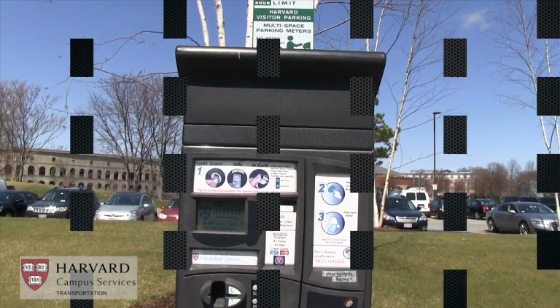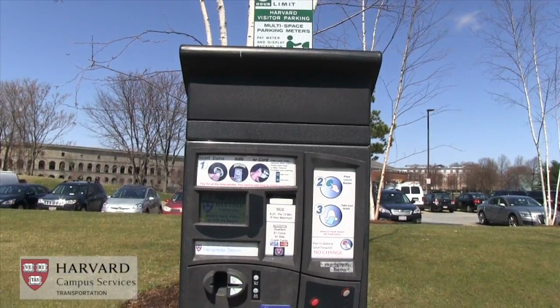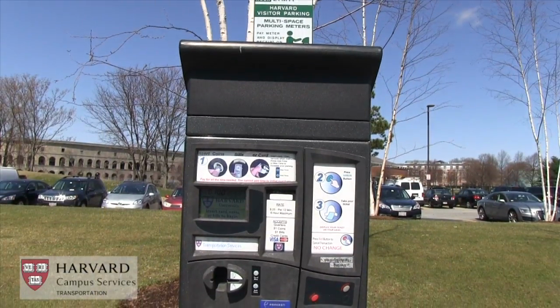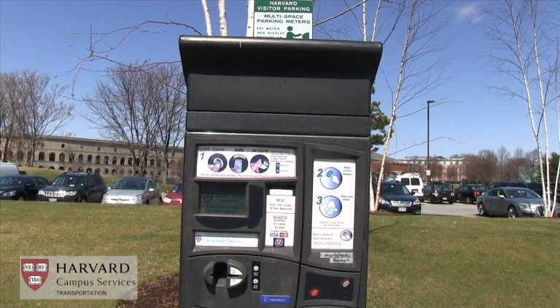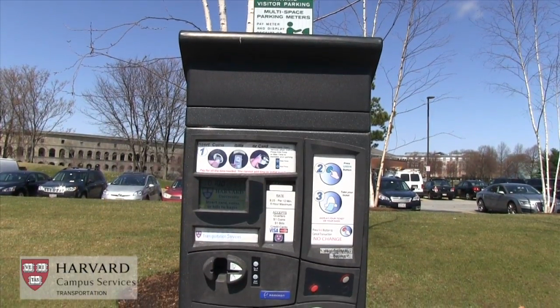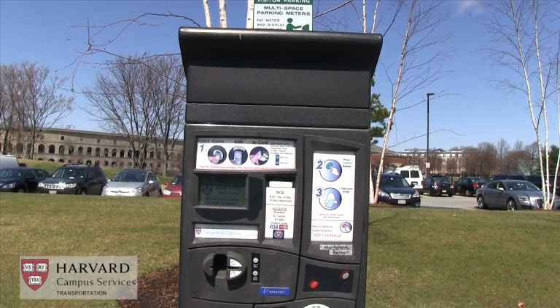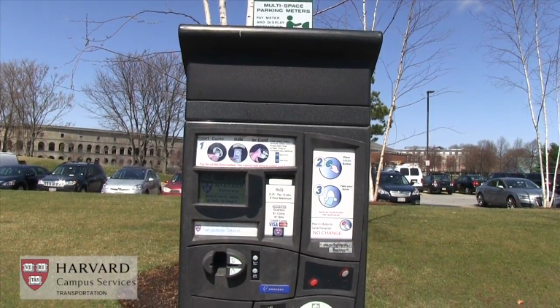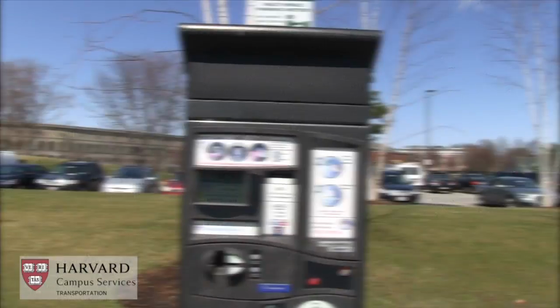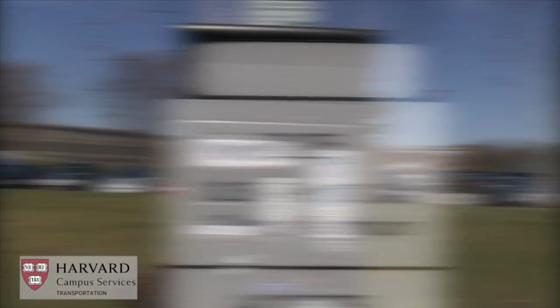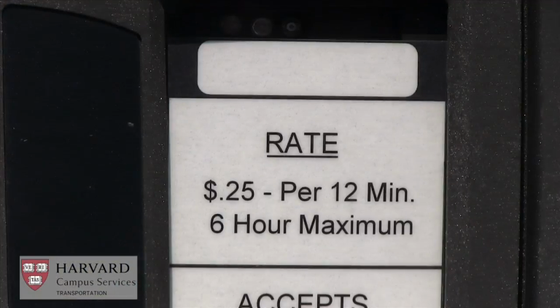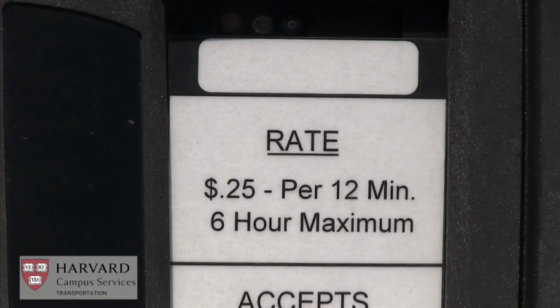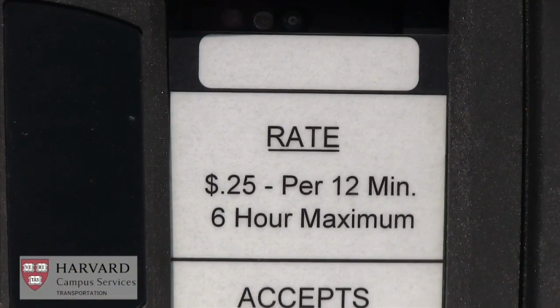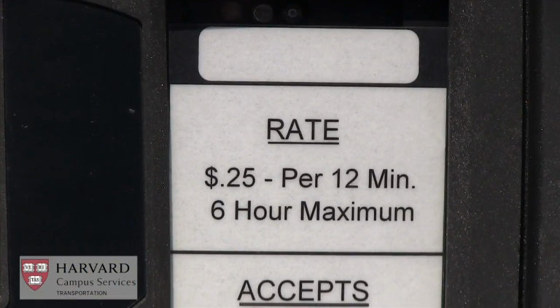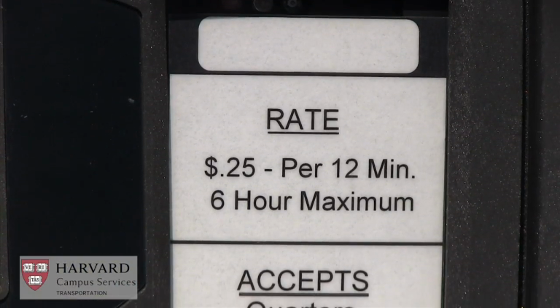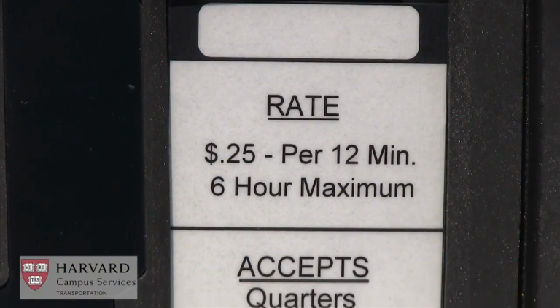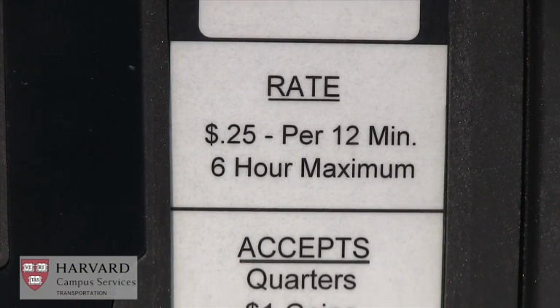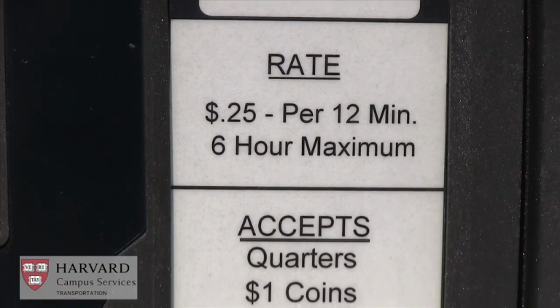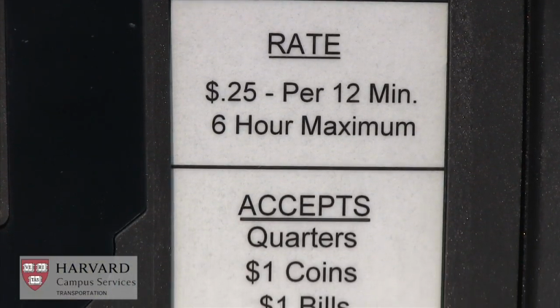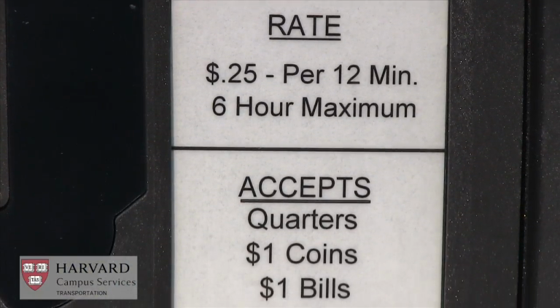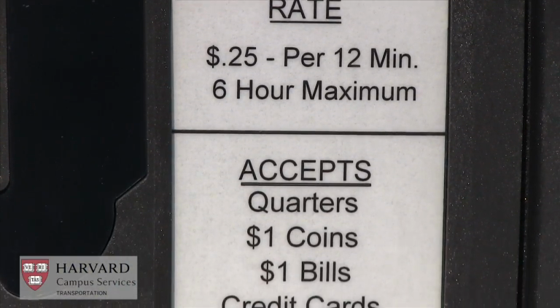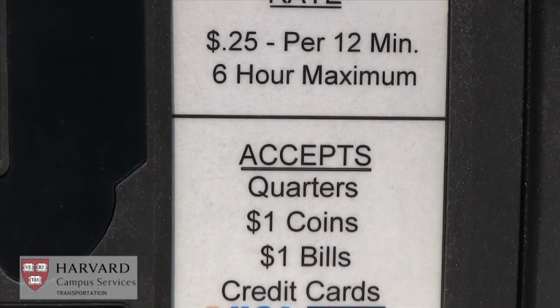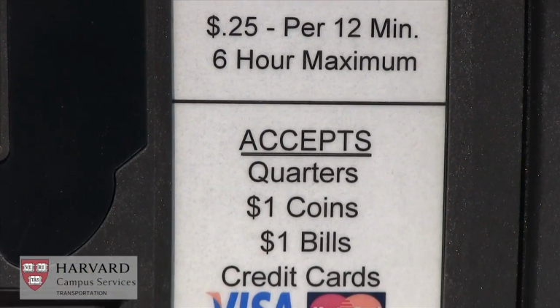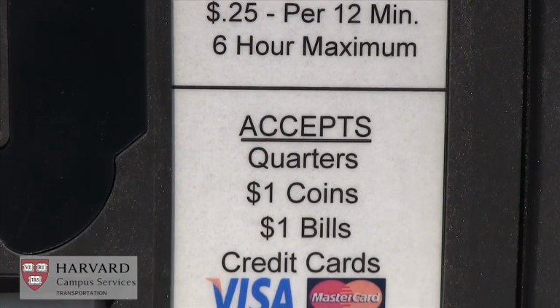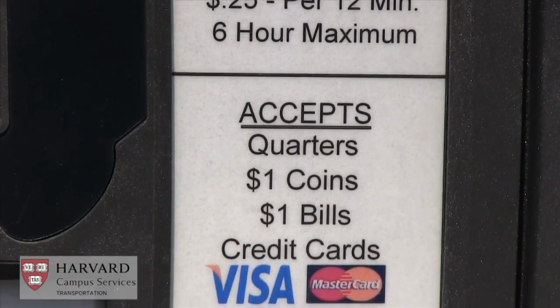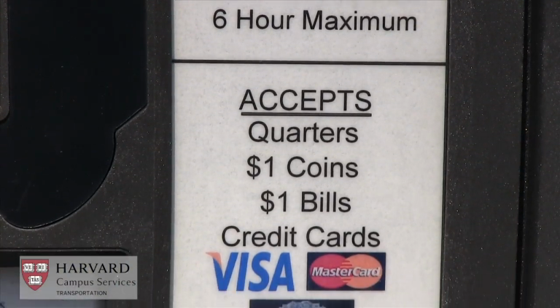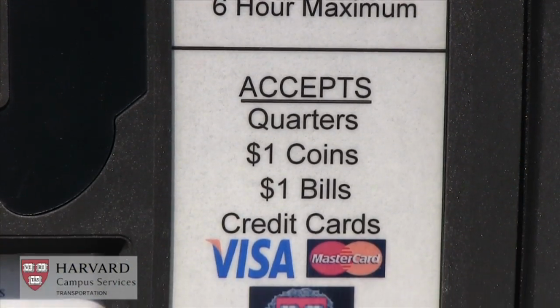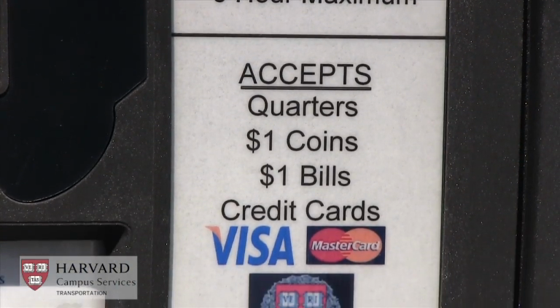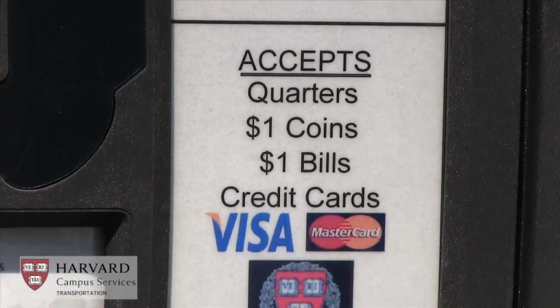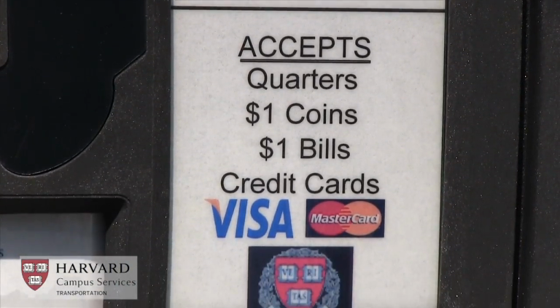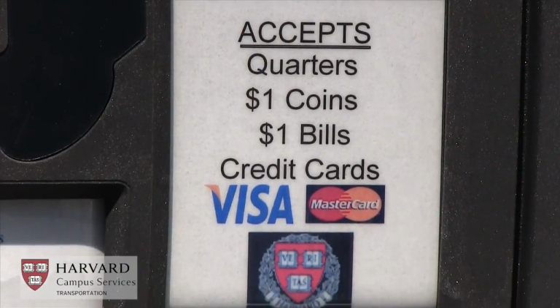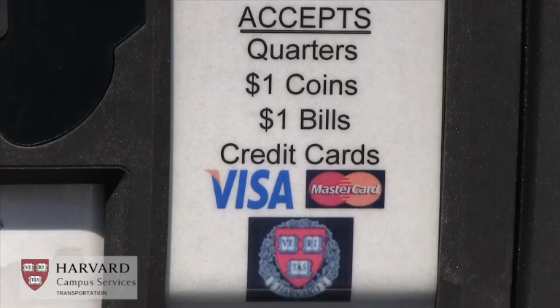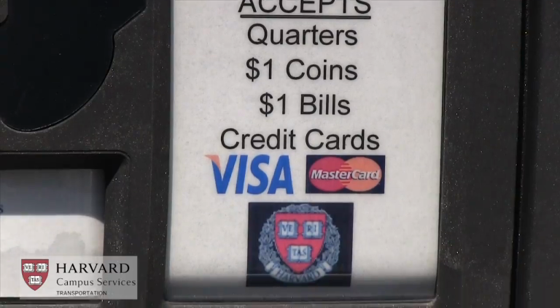The pay-and-display meters accept coins — both quarters and dollar coins — $1 bills, MasterCard and Visa.